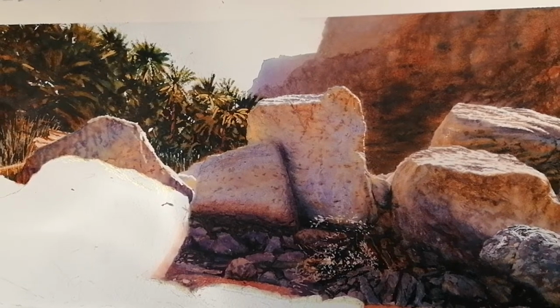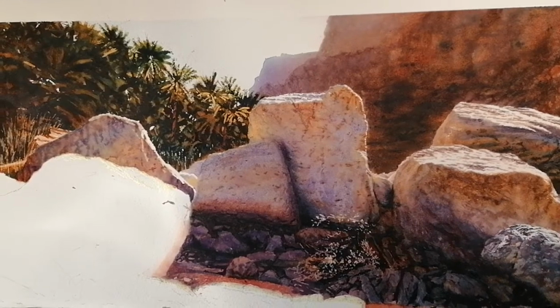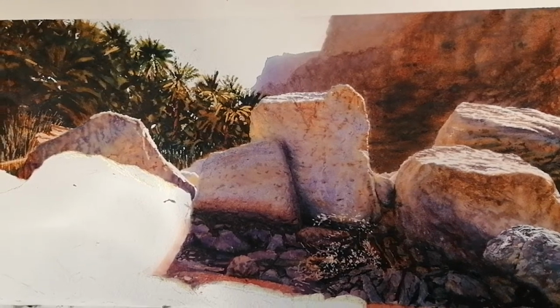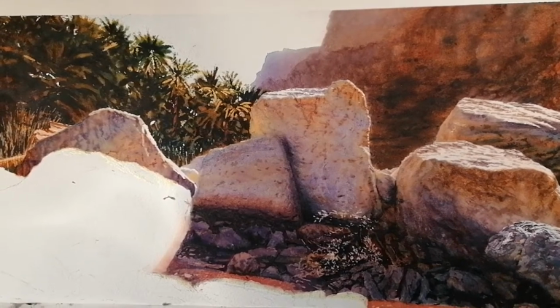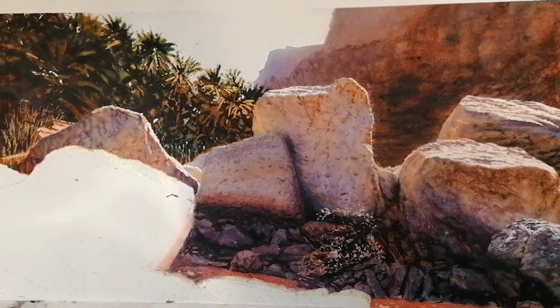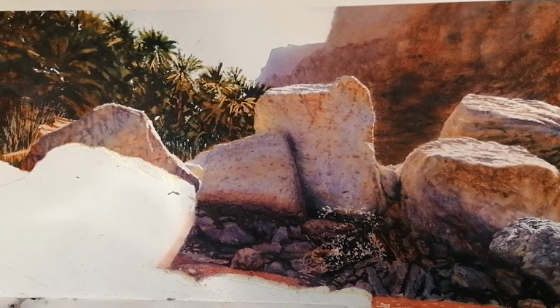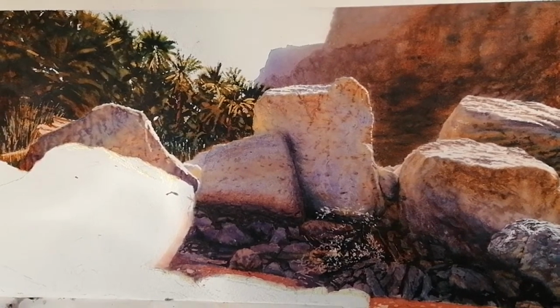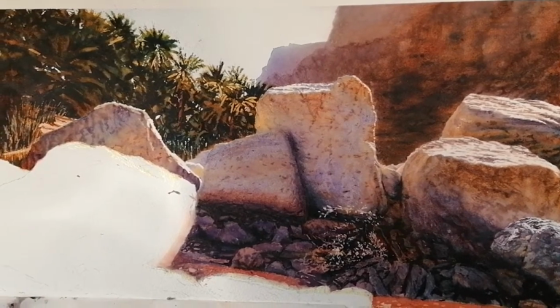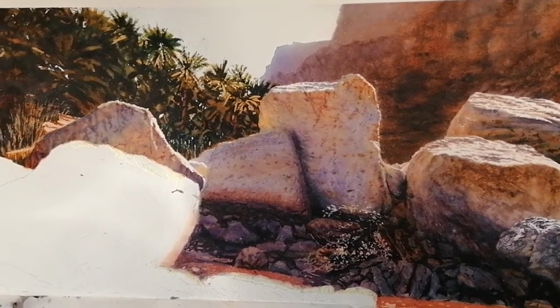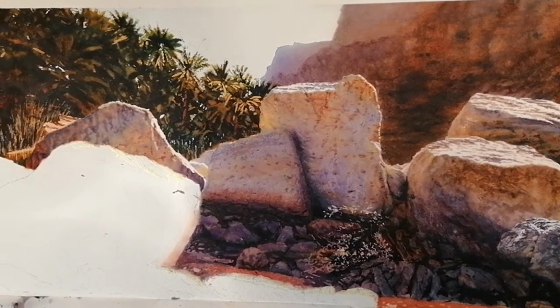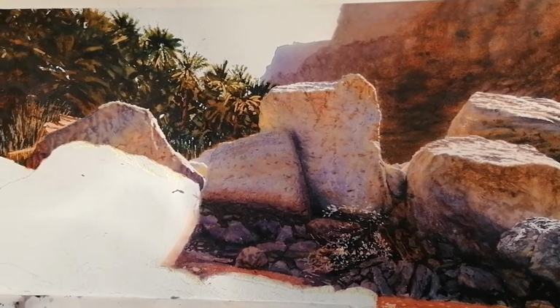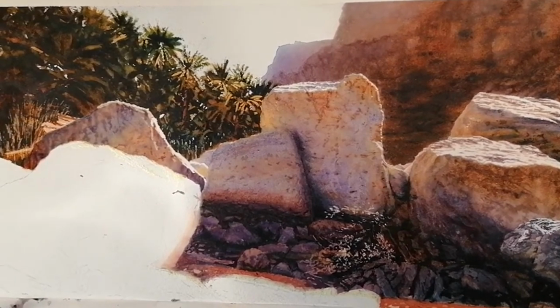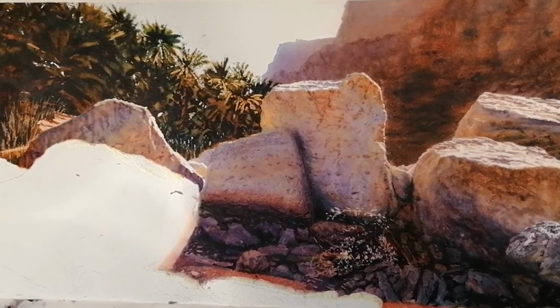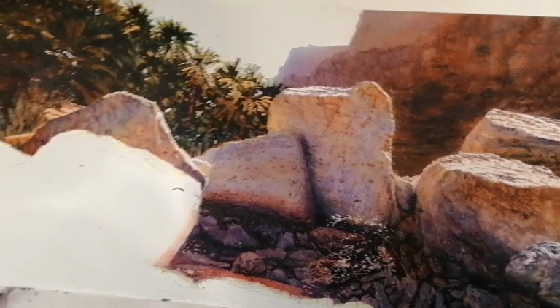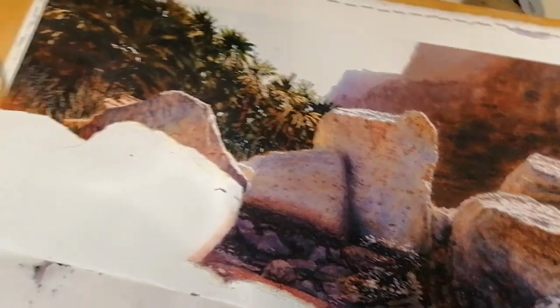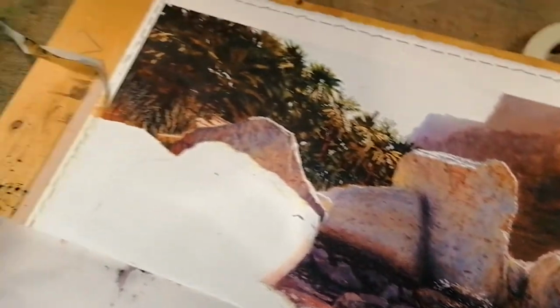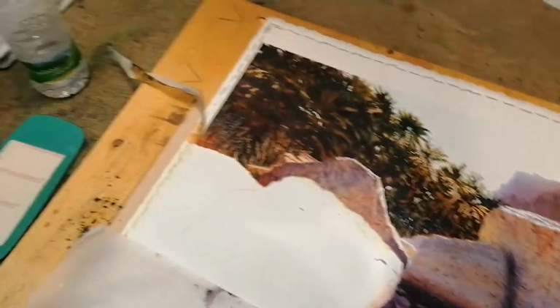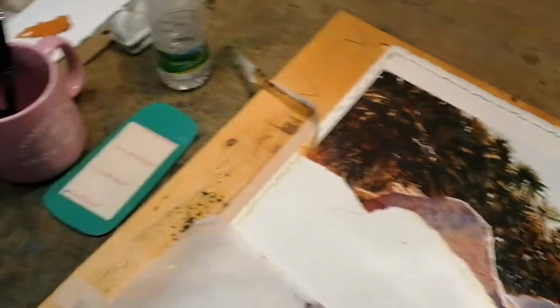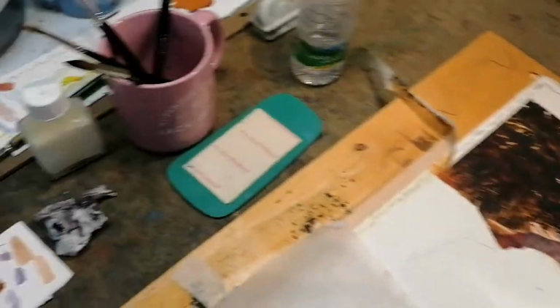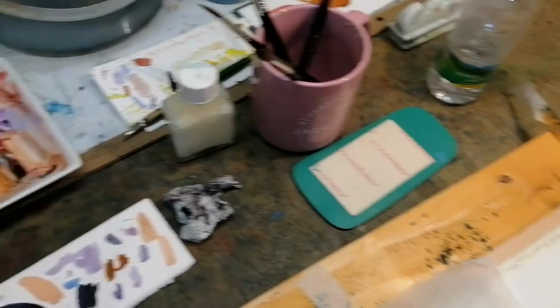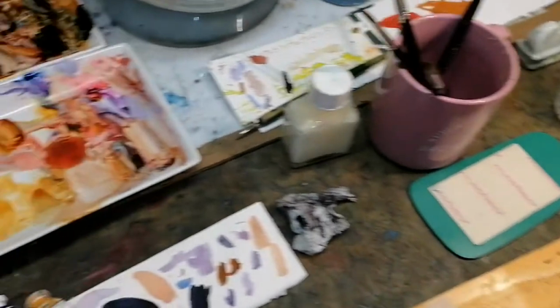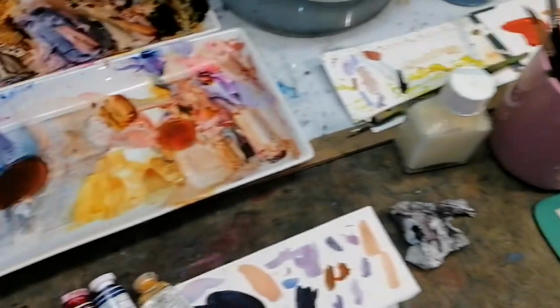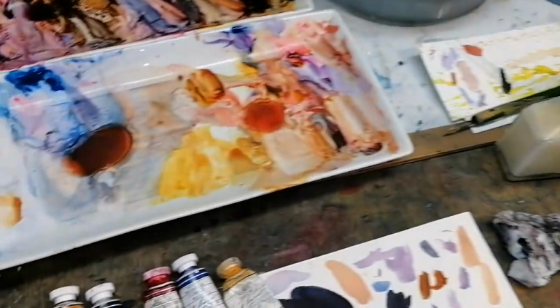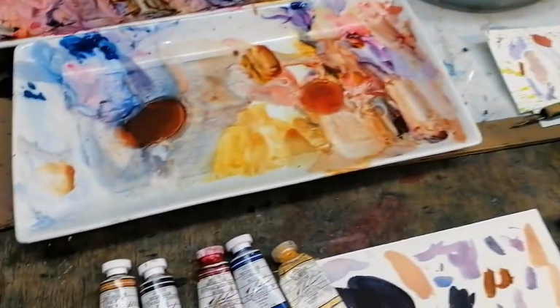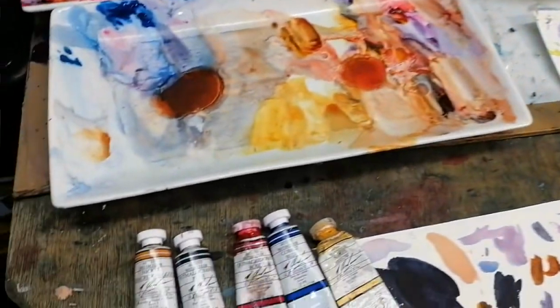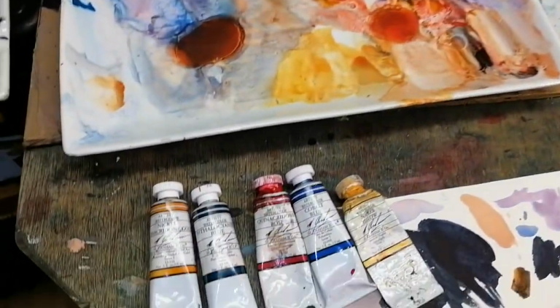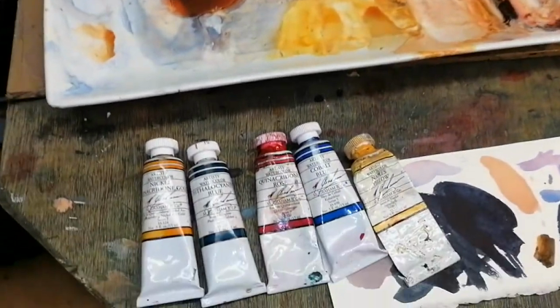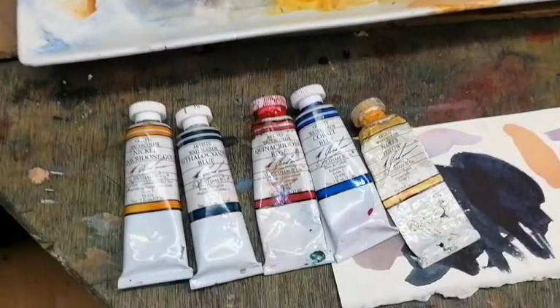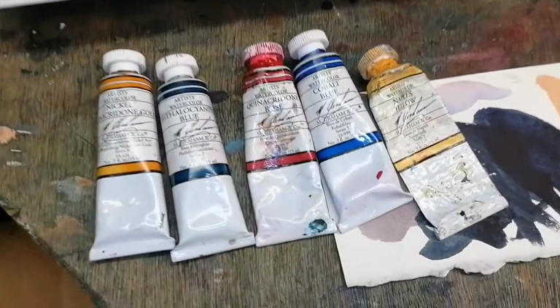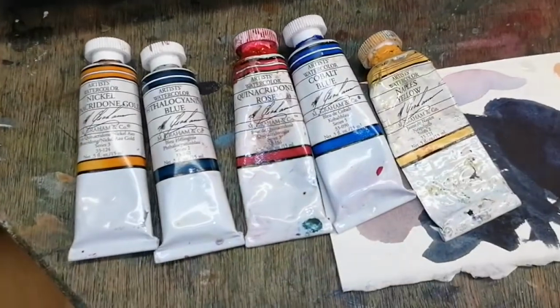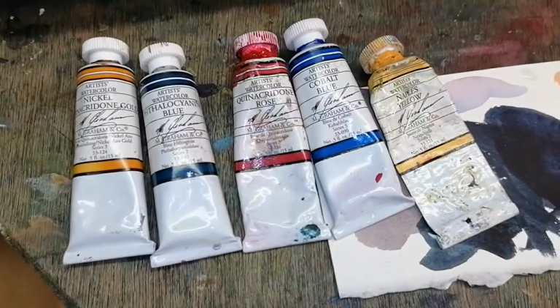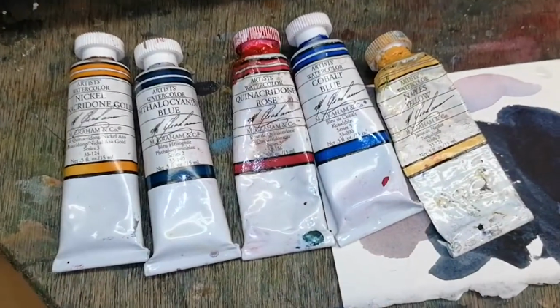I'm going to take some masking off this painting. First I'll show you the materials I'm using.